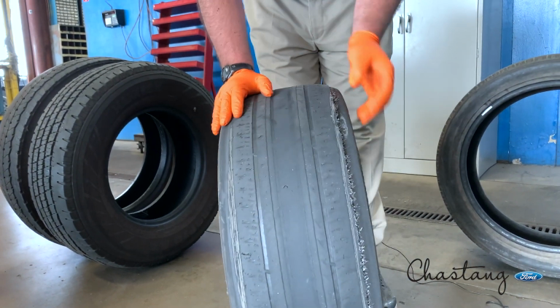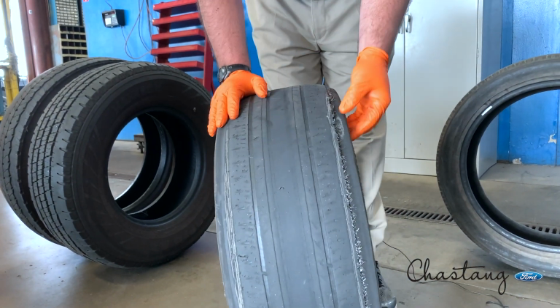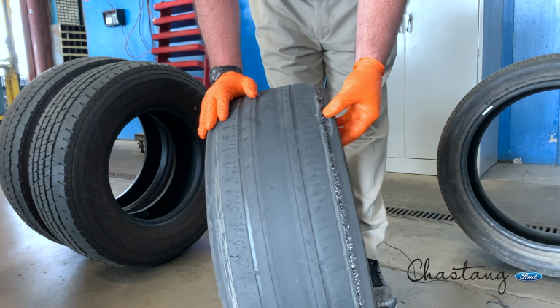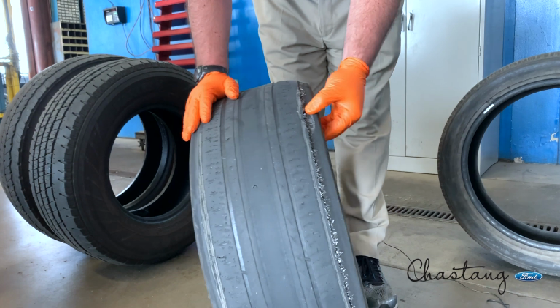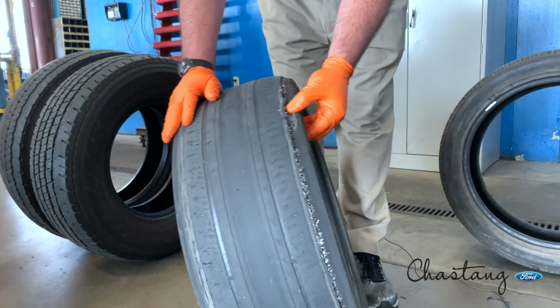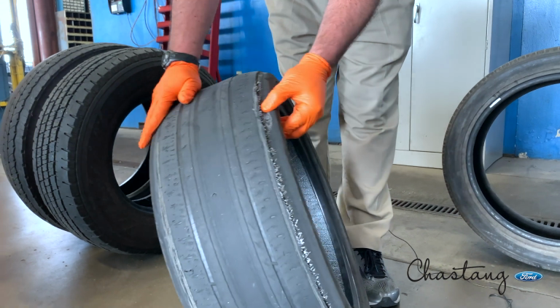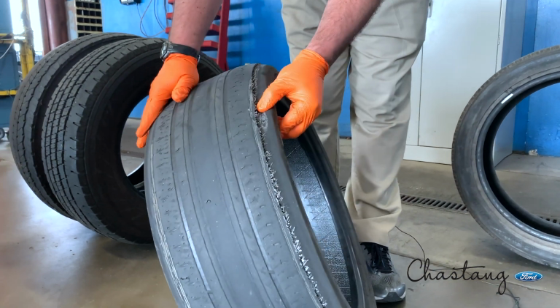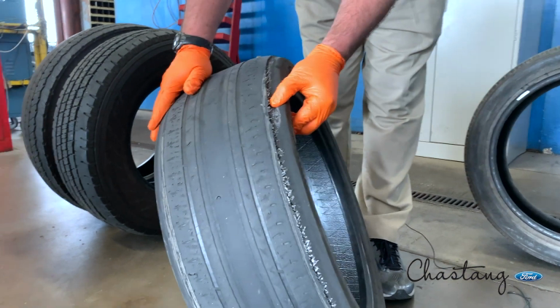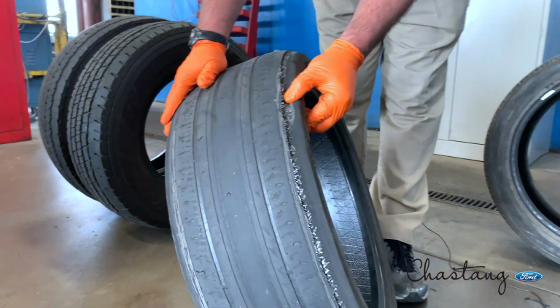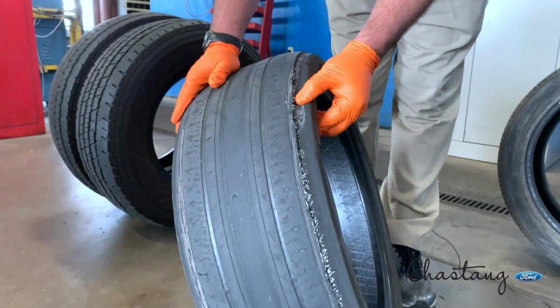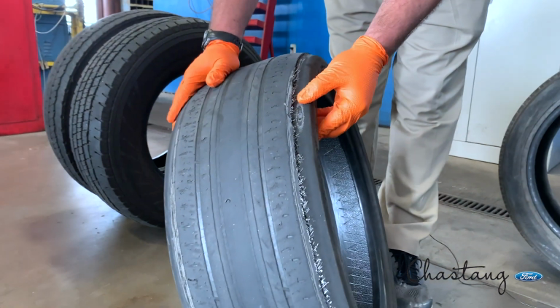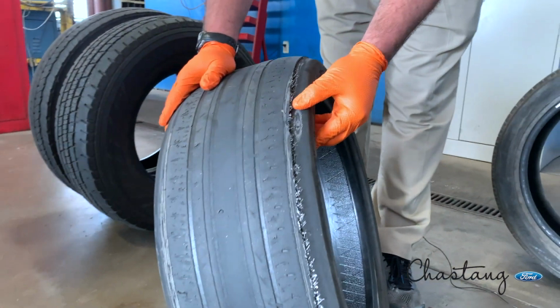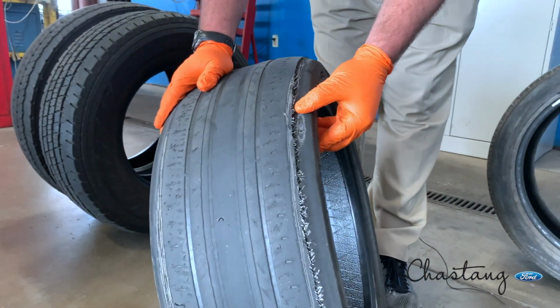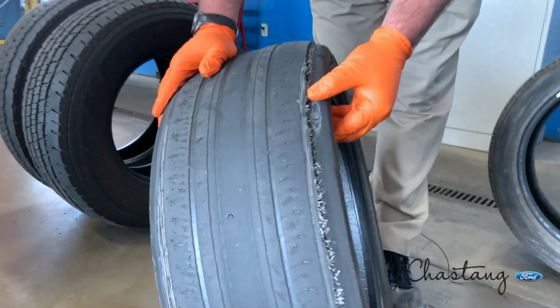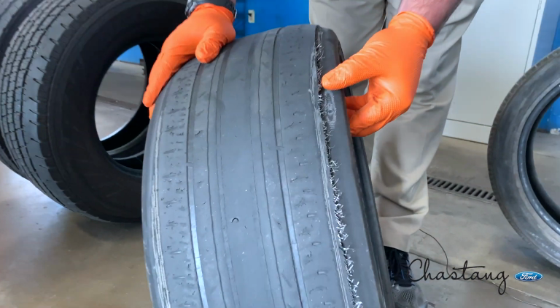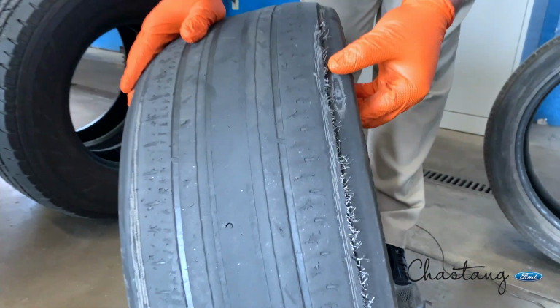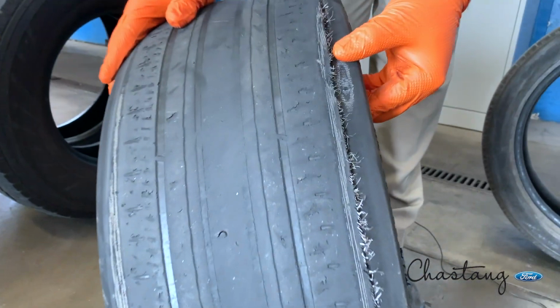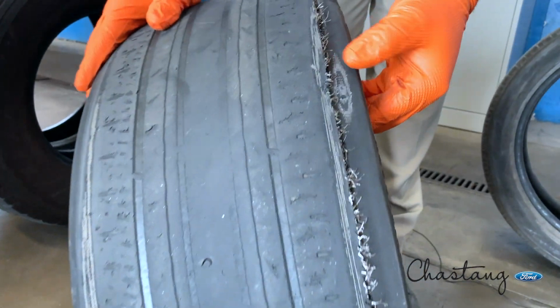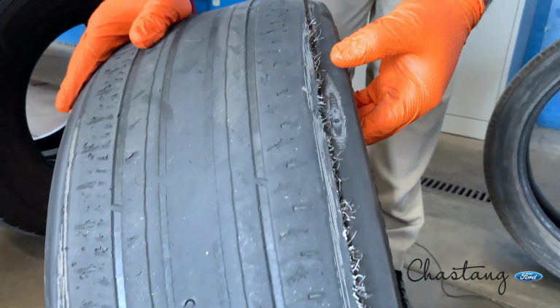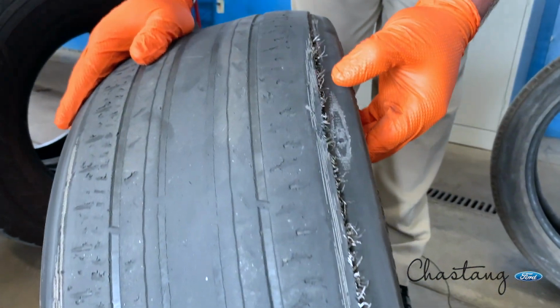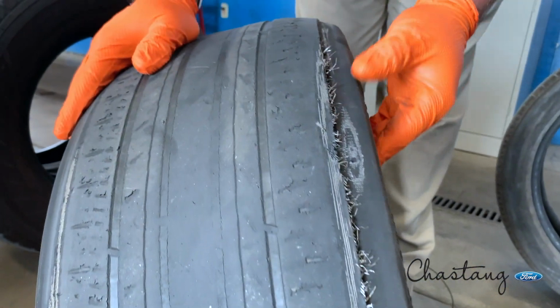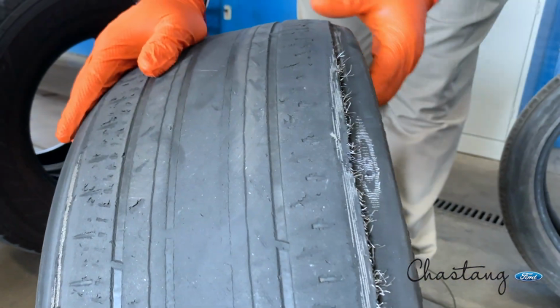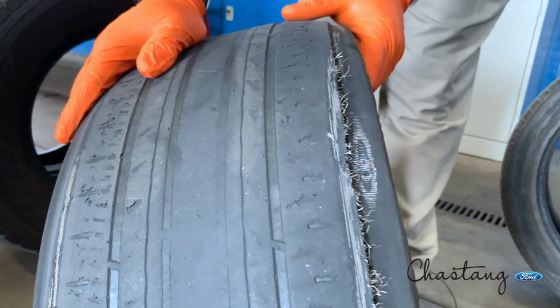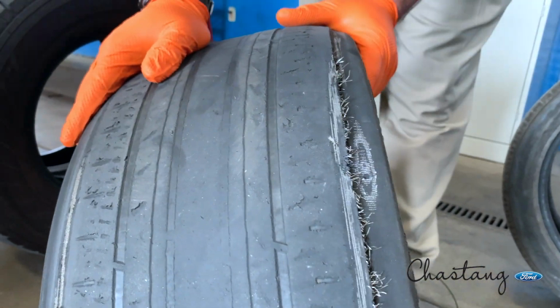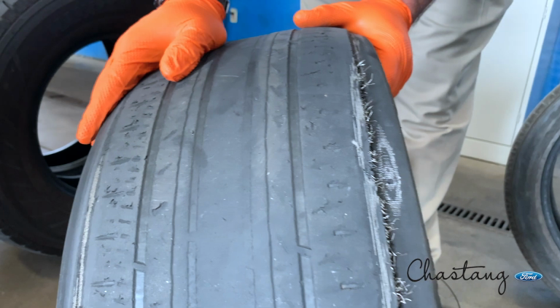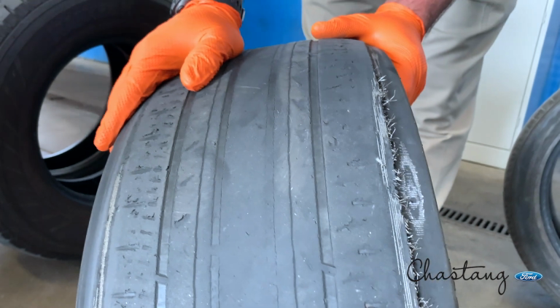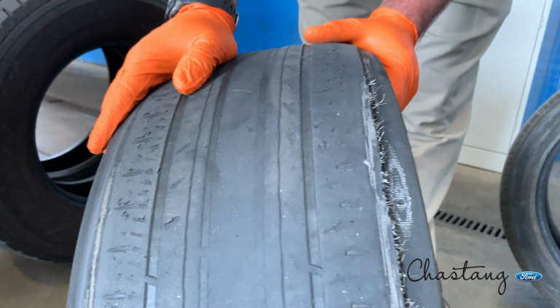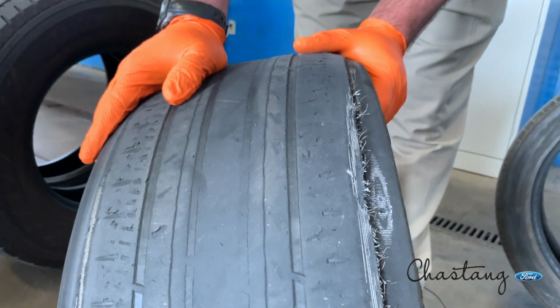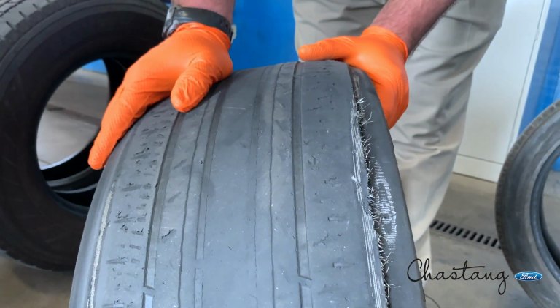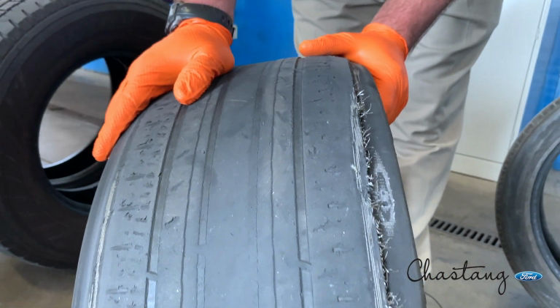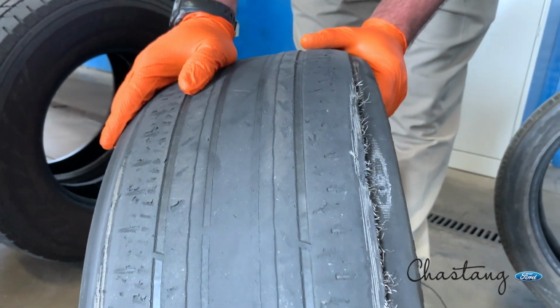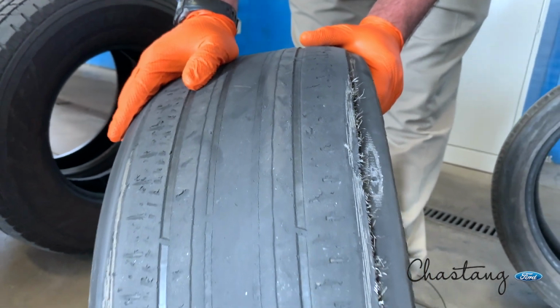On the inside edge, it's worn so far that even the steel belts are now visible. Obviously, this tire is not a safe tire to be driving on.